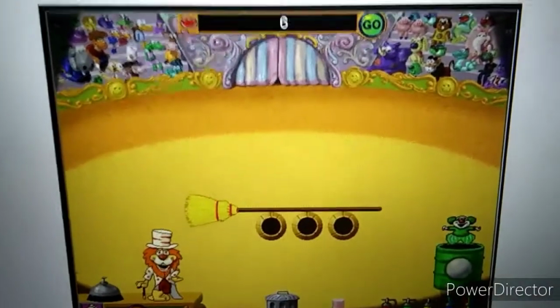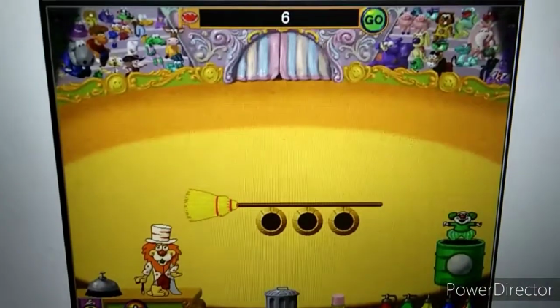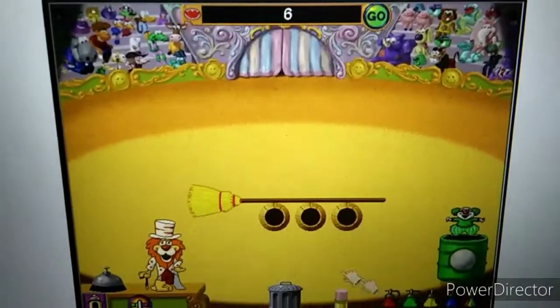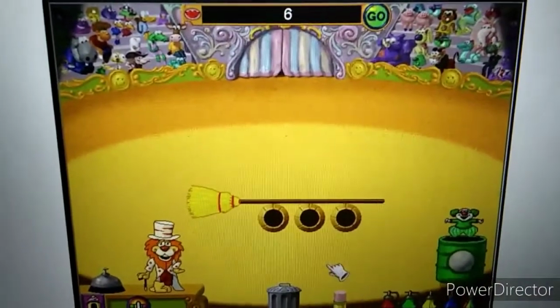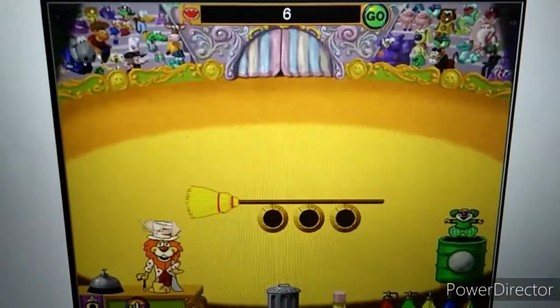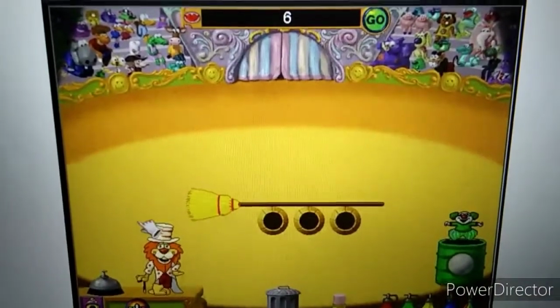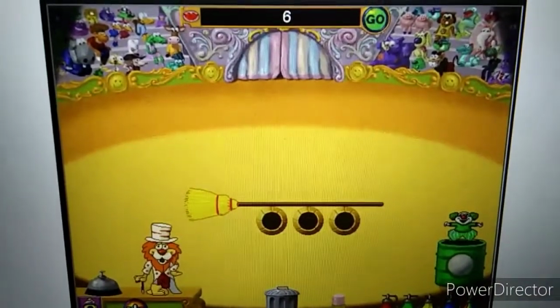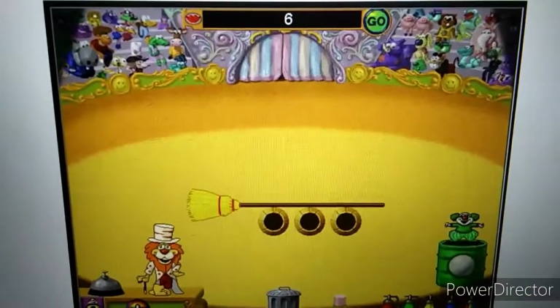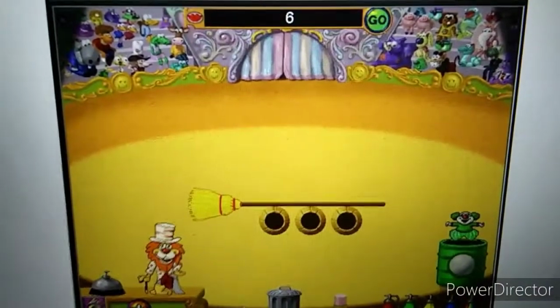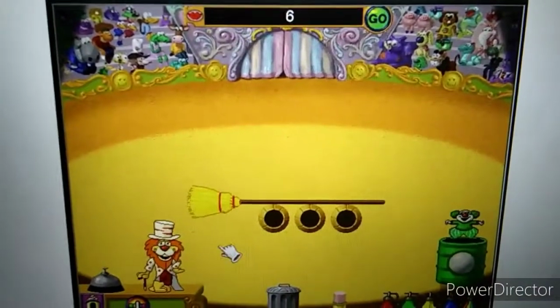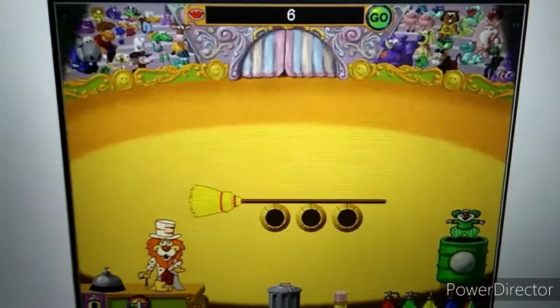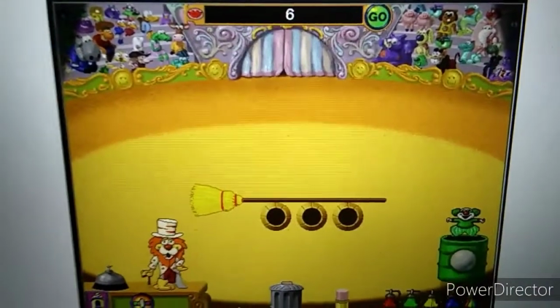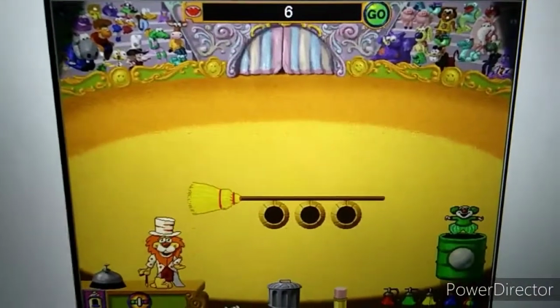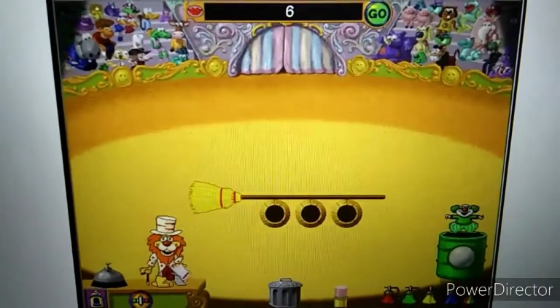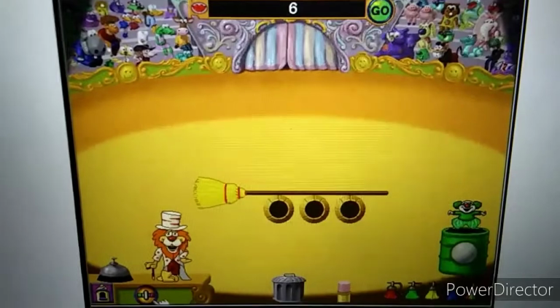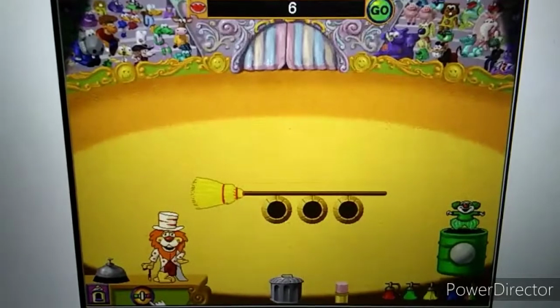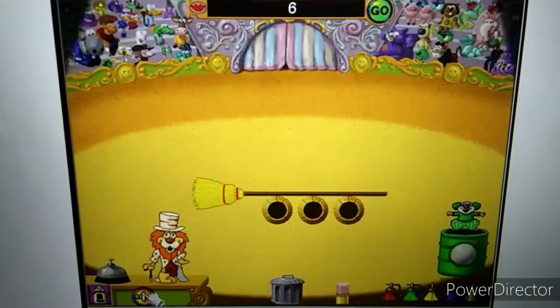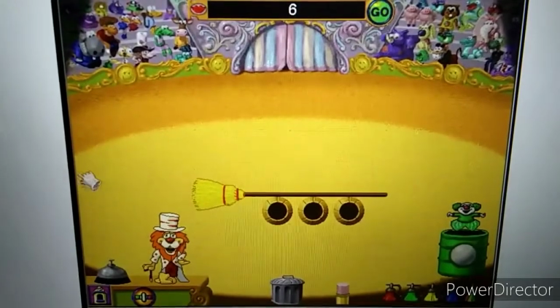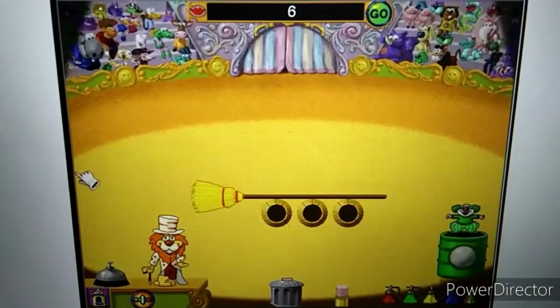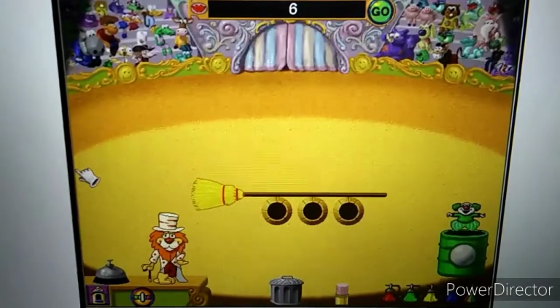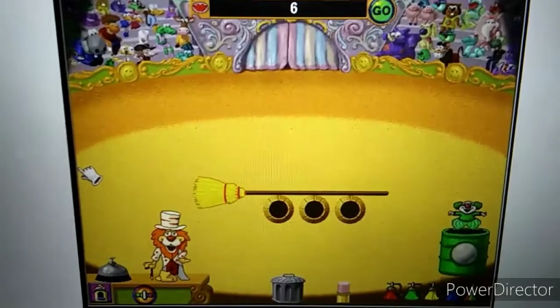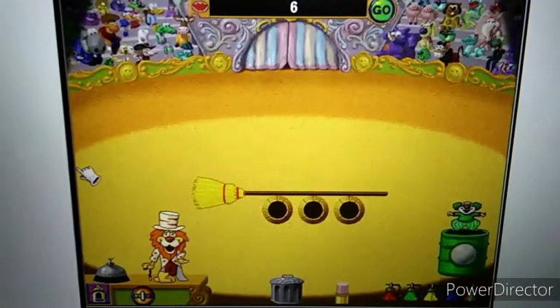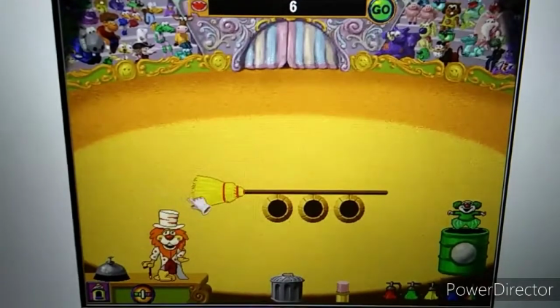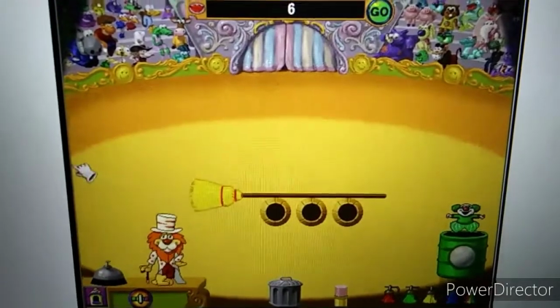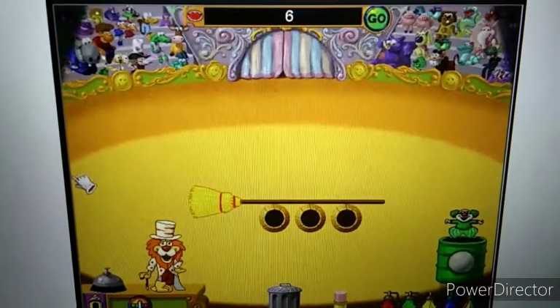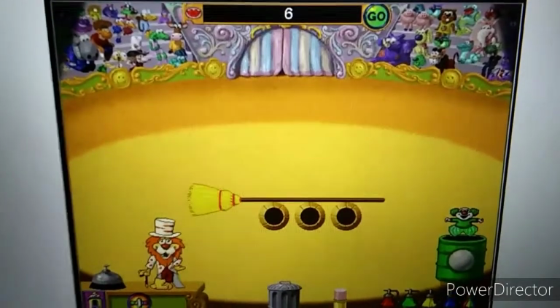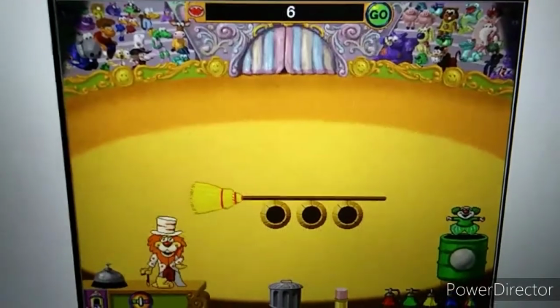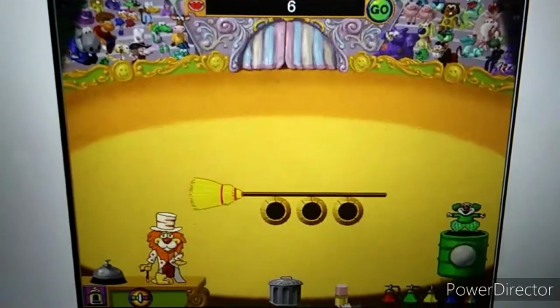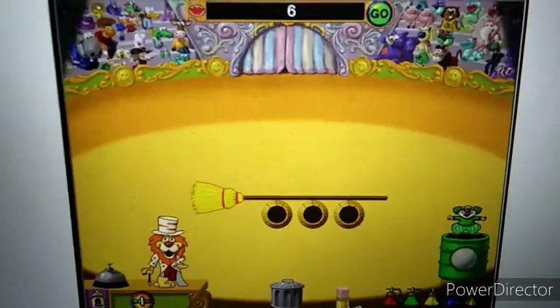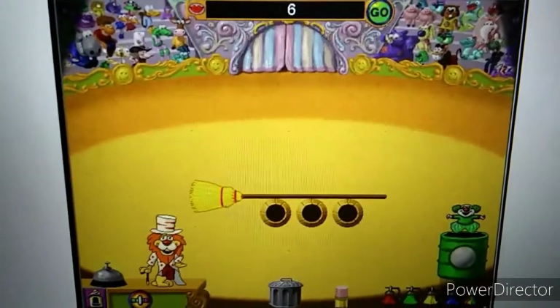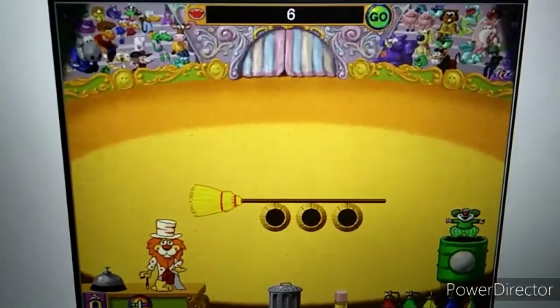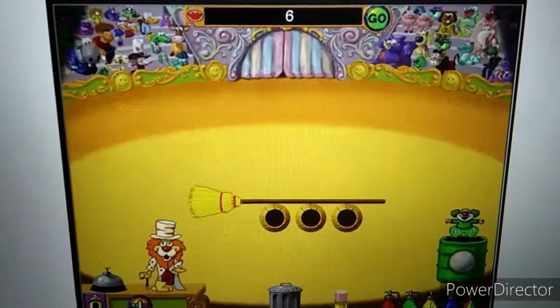Introducing Counting Clowns! Can you snap six clowns on the broom?